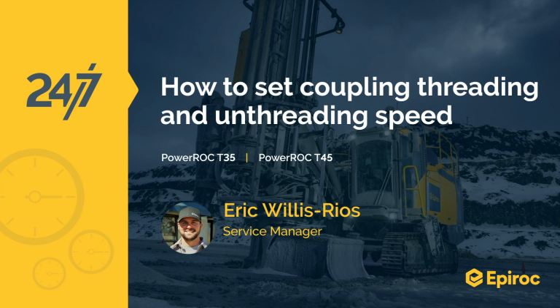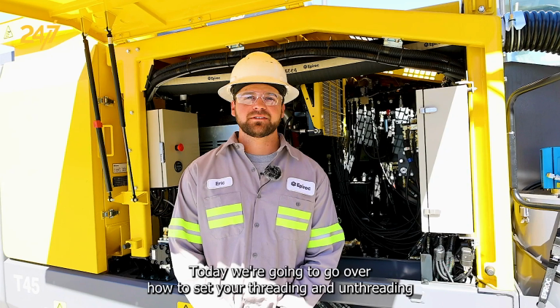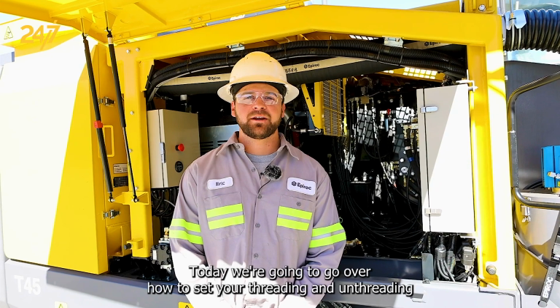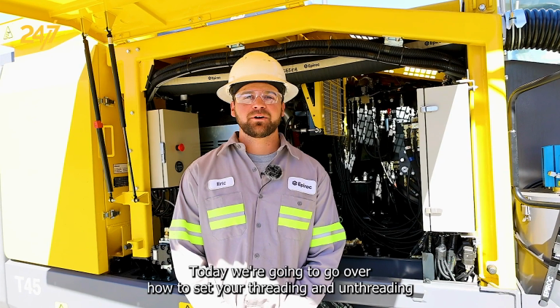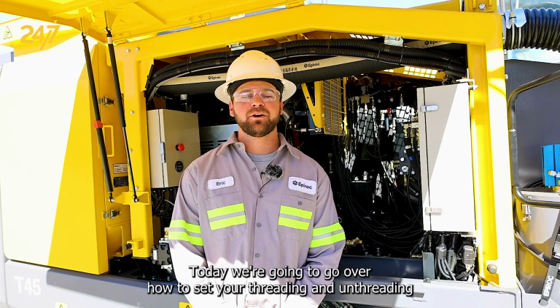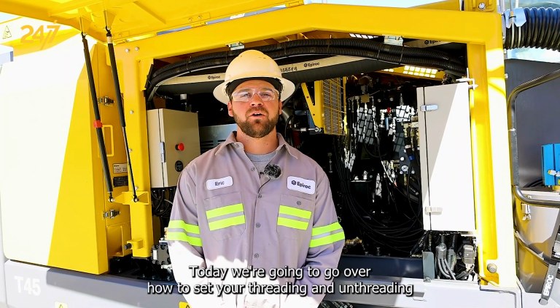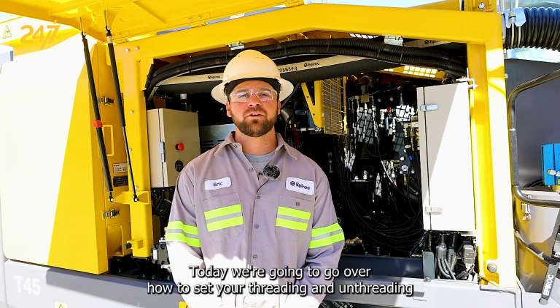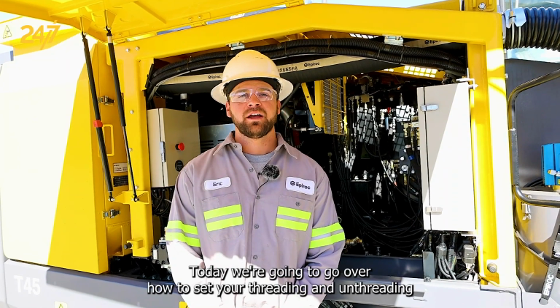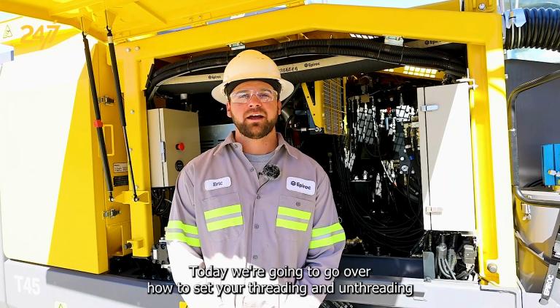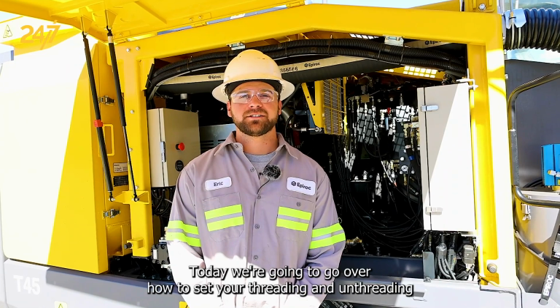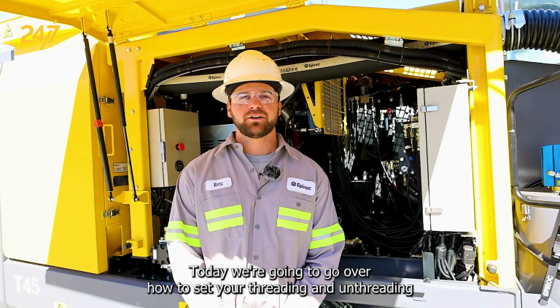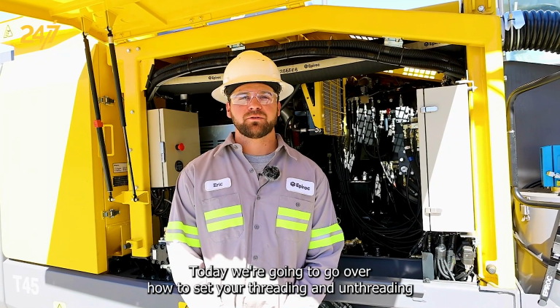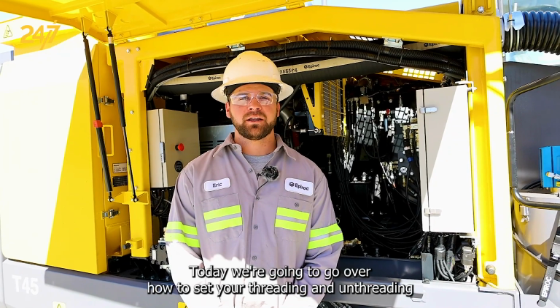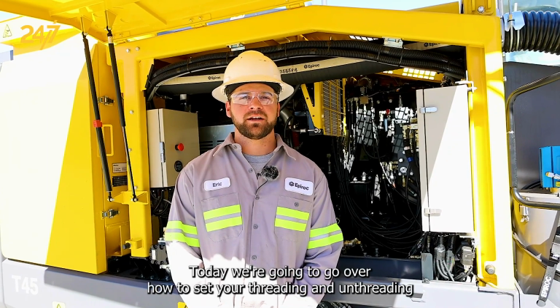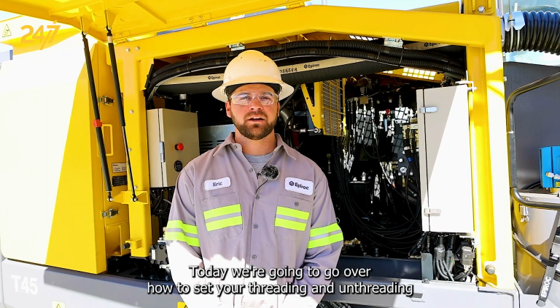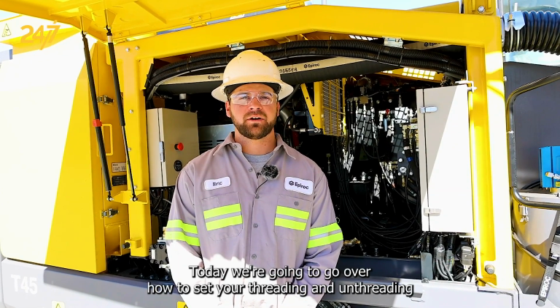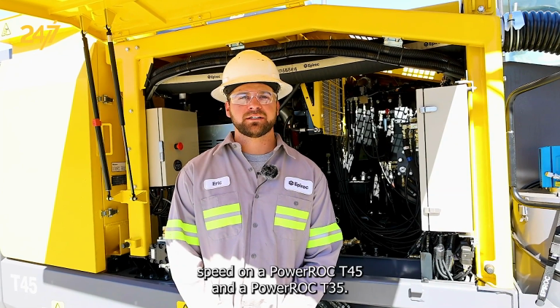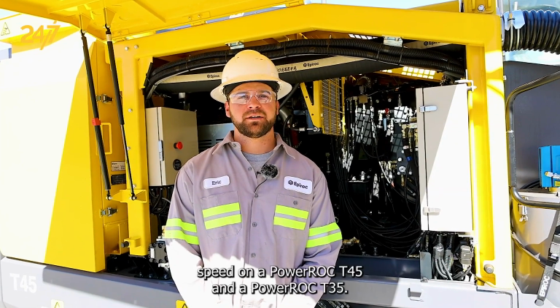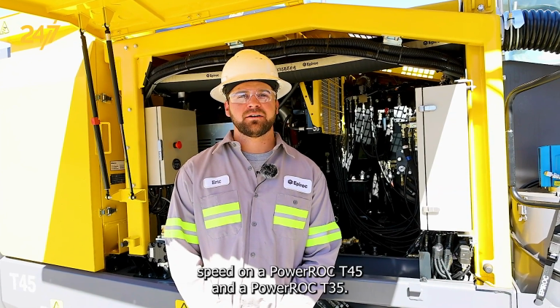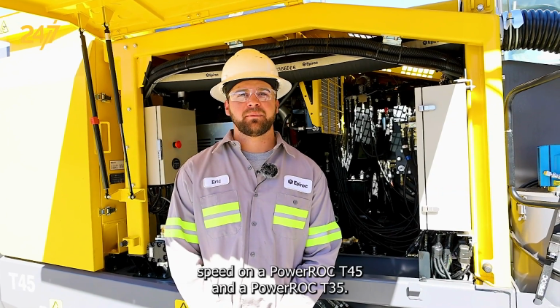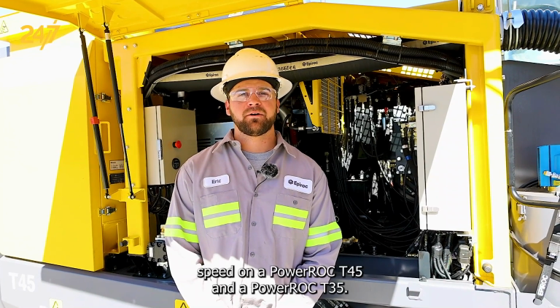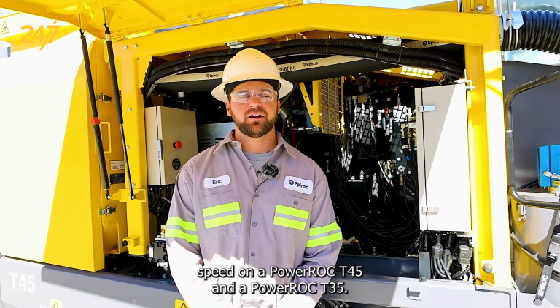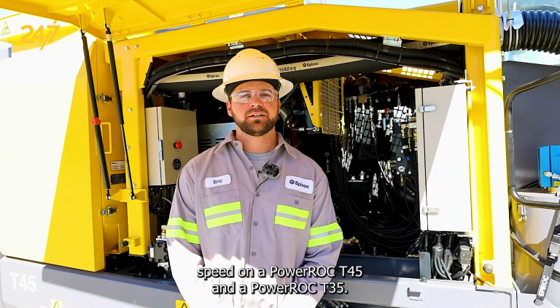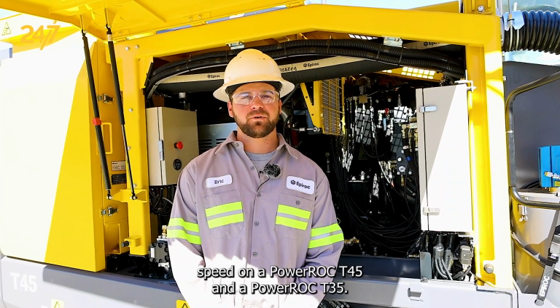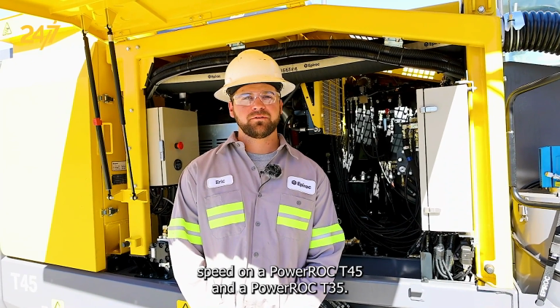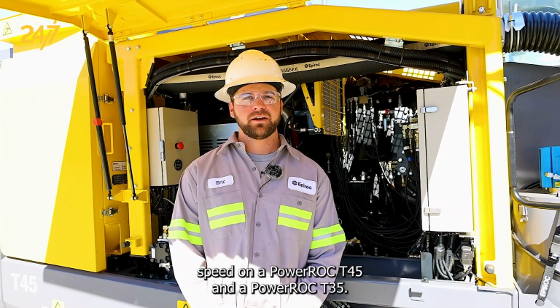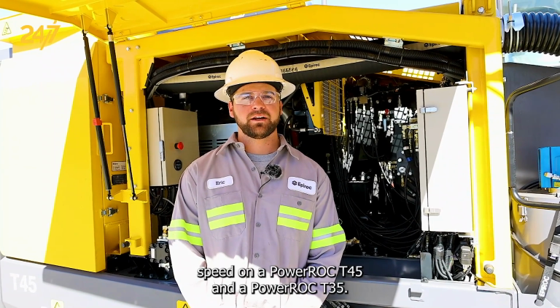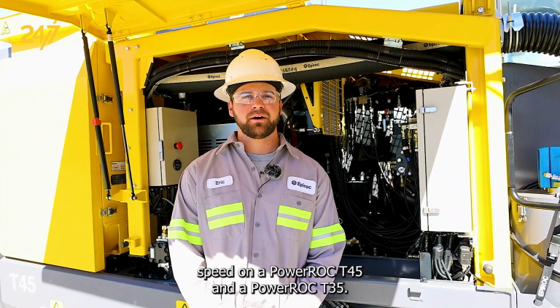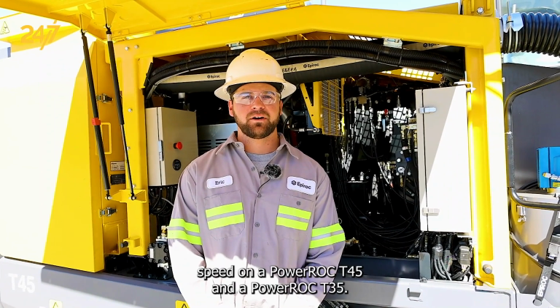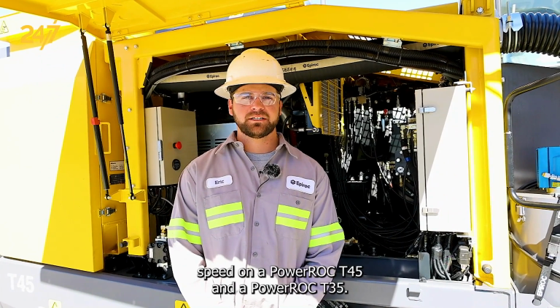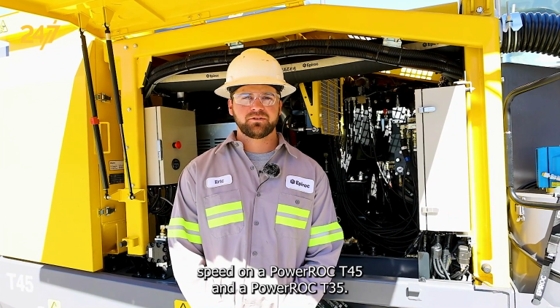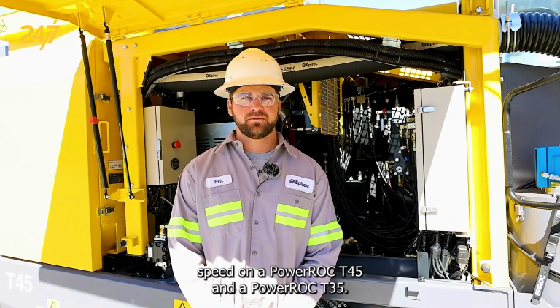Today we're going to go over how to set your threading and unthreading speed on a PowerRock T45 and a PowerRock T35.